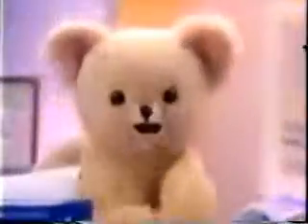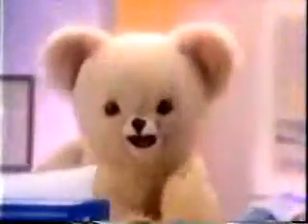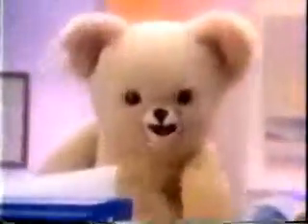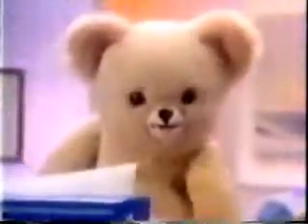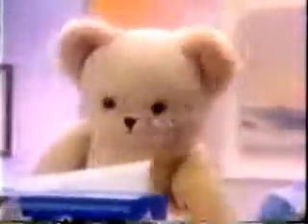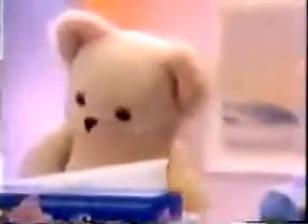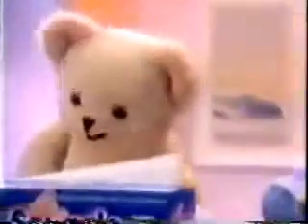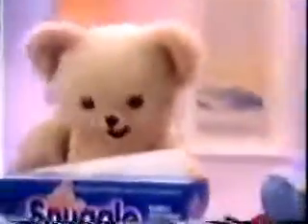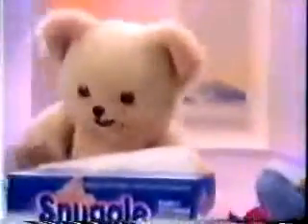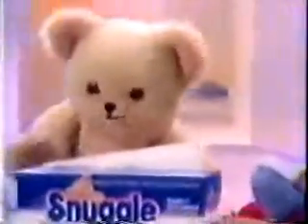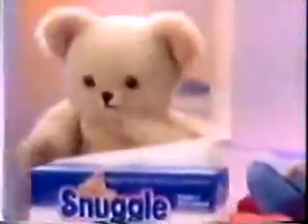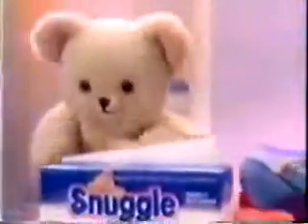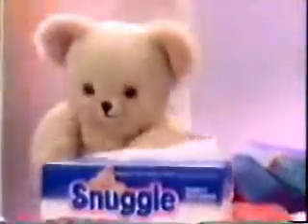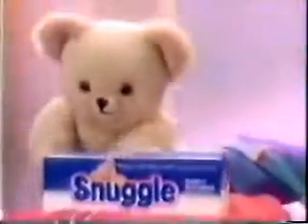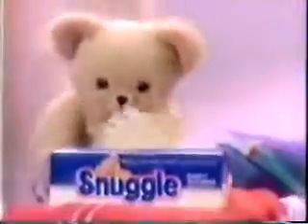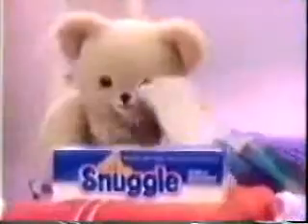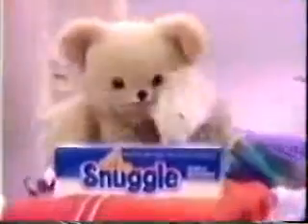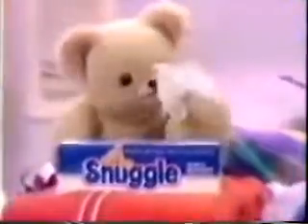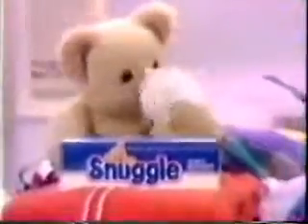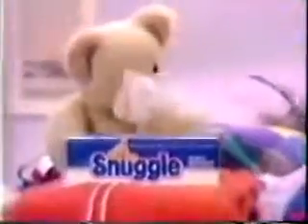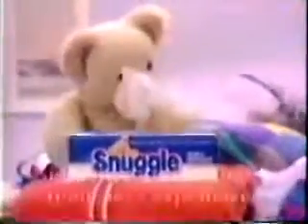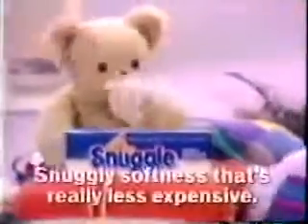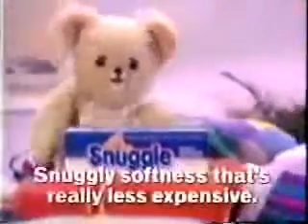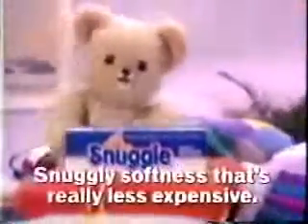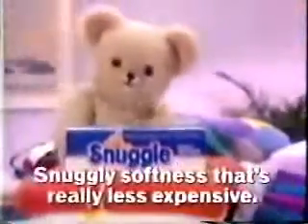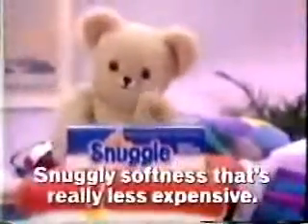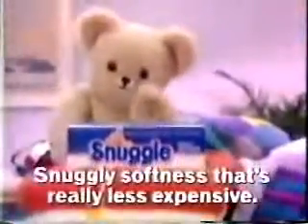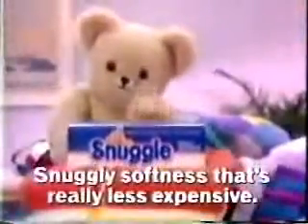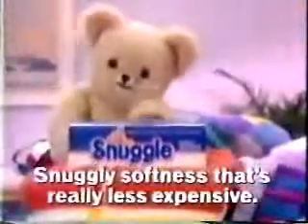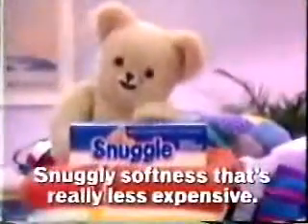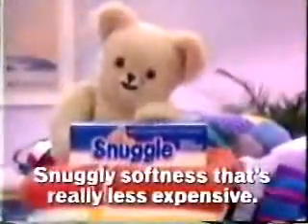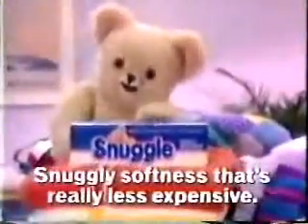With me! Try Snuggle Fabric Softener and easy to snap off sheets. Snuggly softness that's really less expensive.